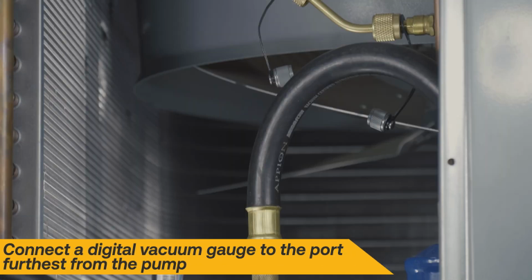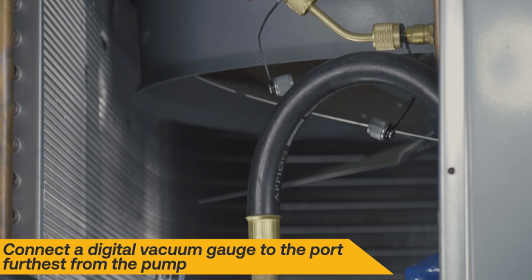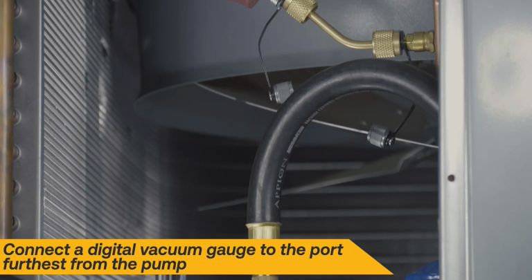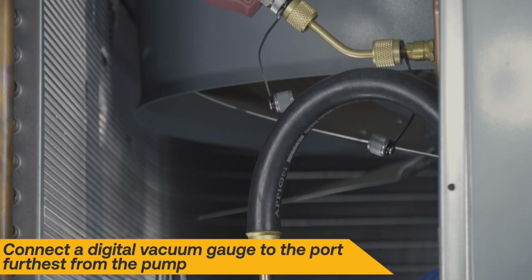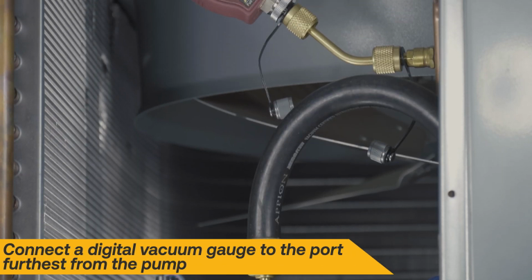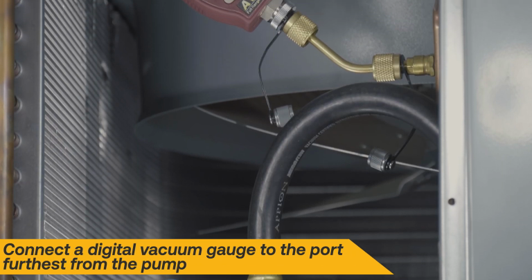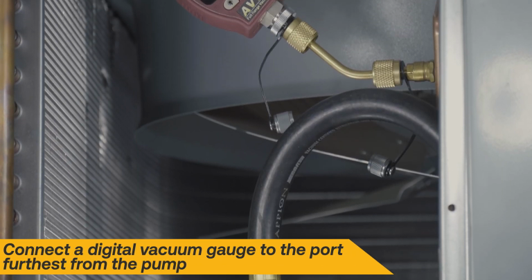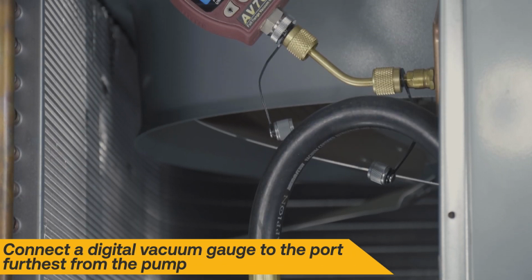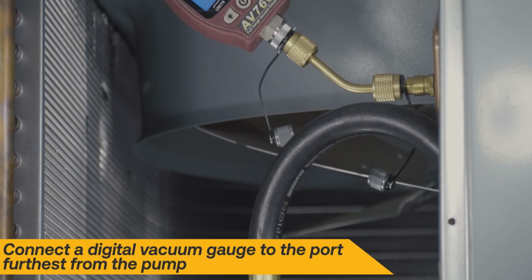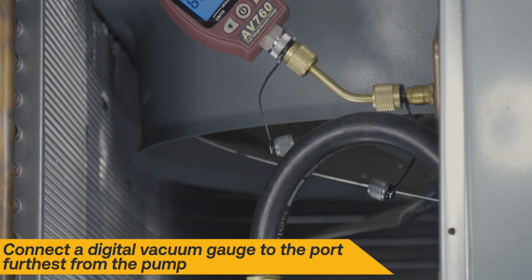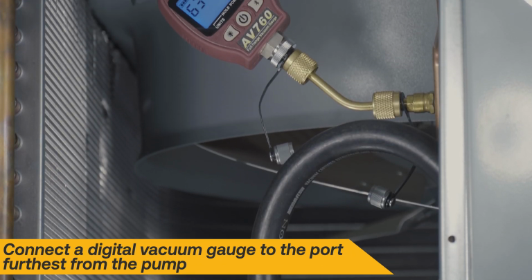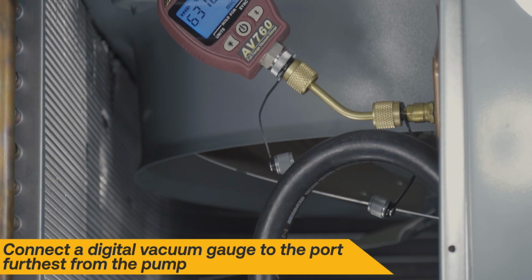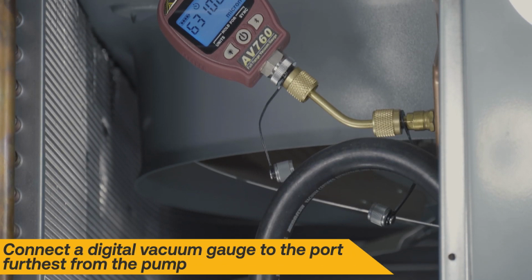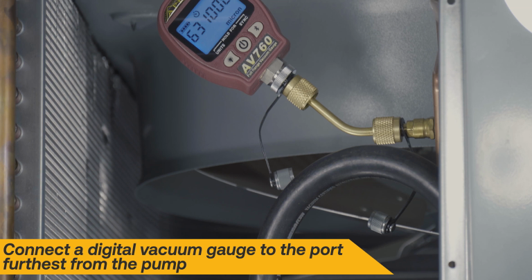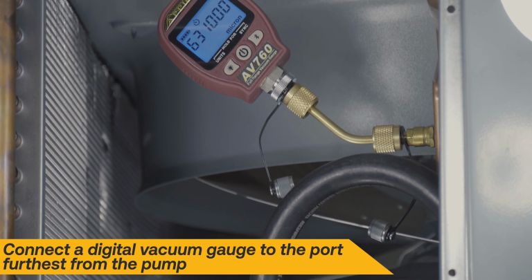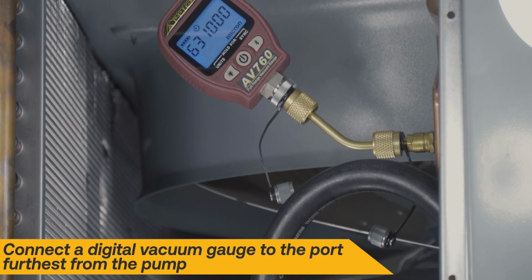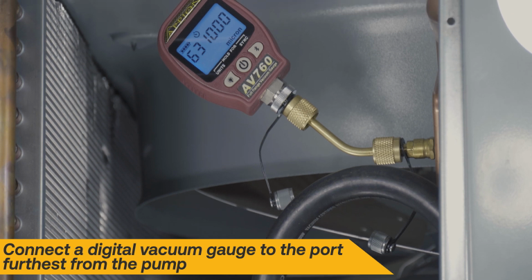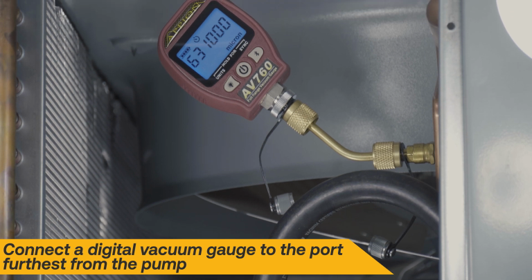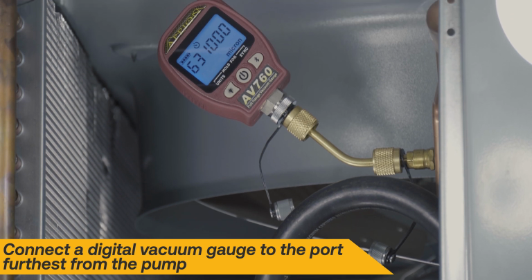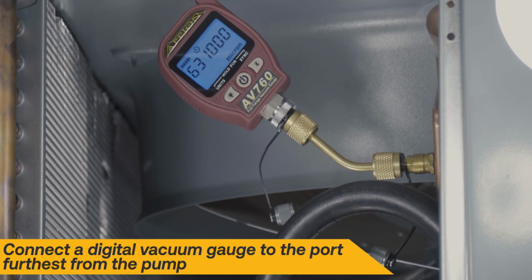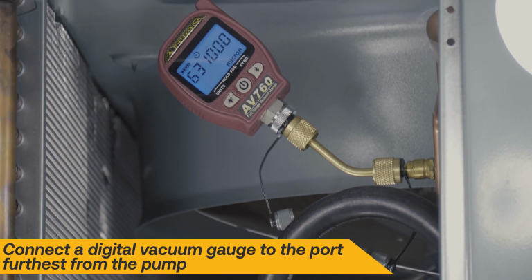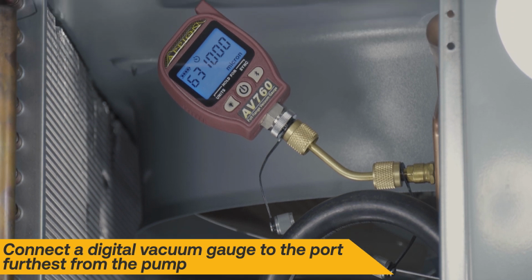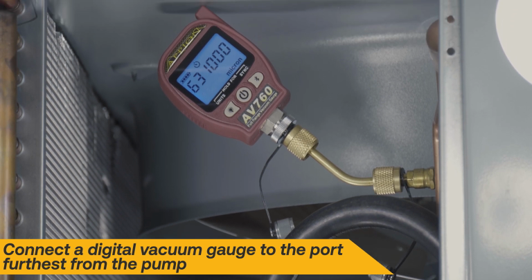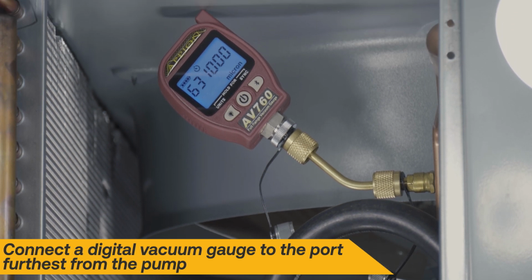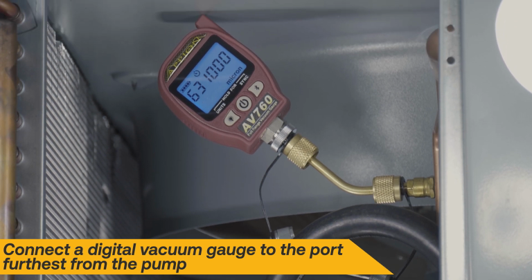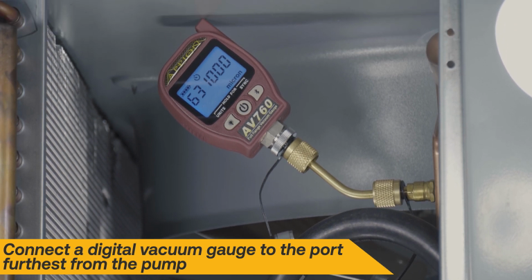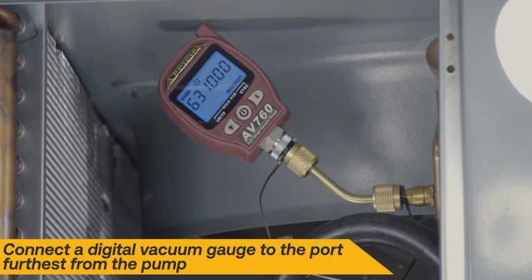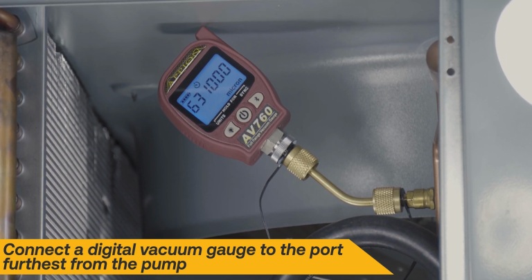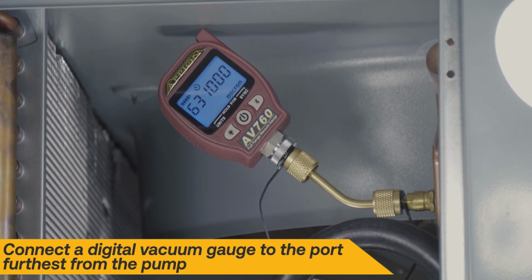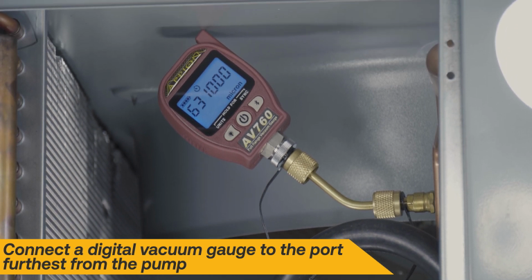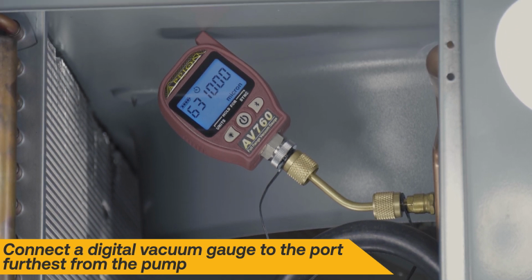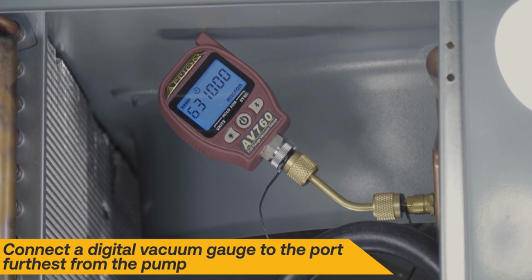Connect up to two additional 1⁄2-inch hoses to the ports on the Speed Y. Finally, connect a digital vacuum gauge to the port that's furthest from the vacuum pump for the most accurate results.